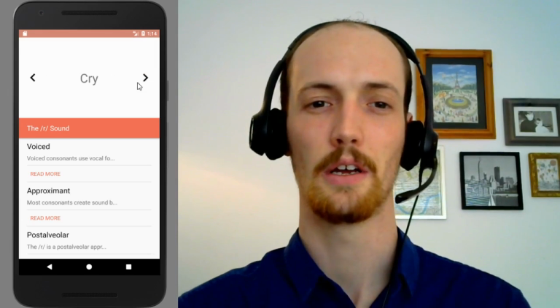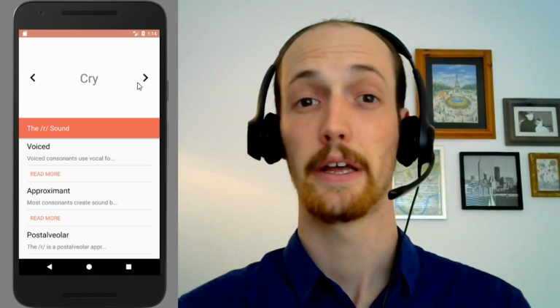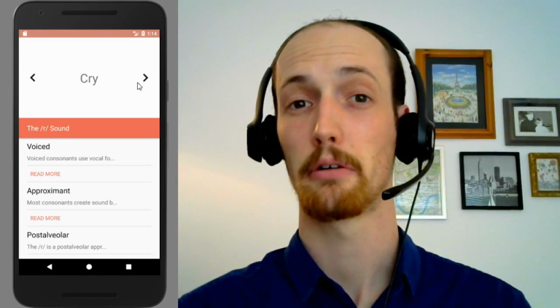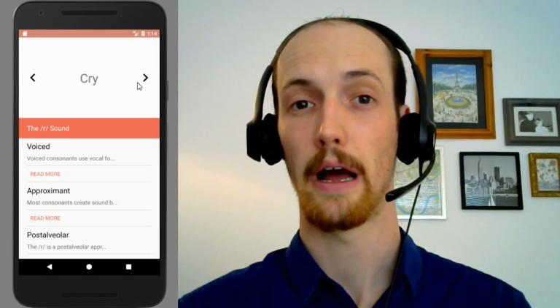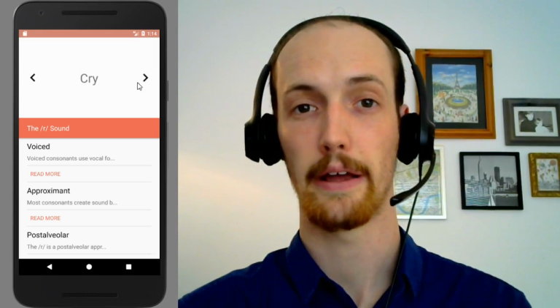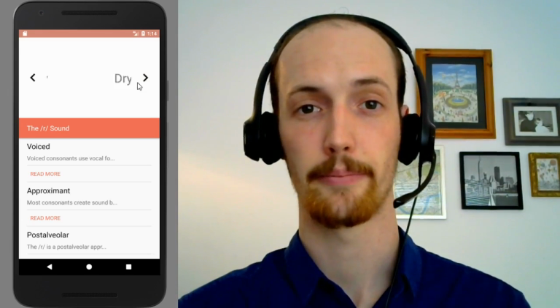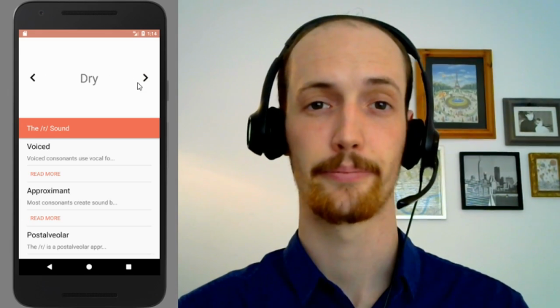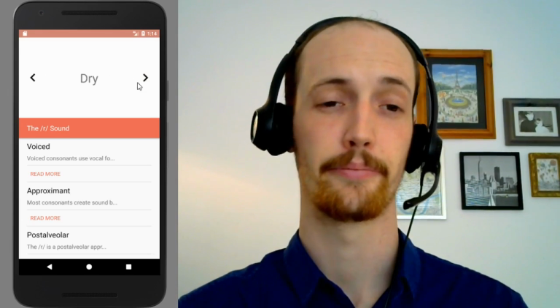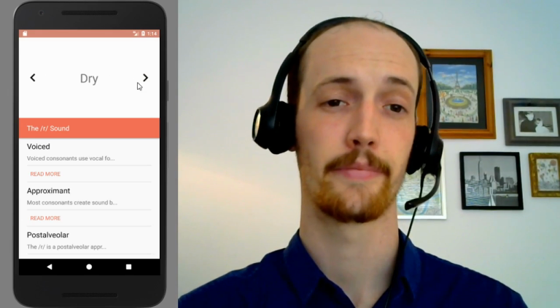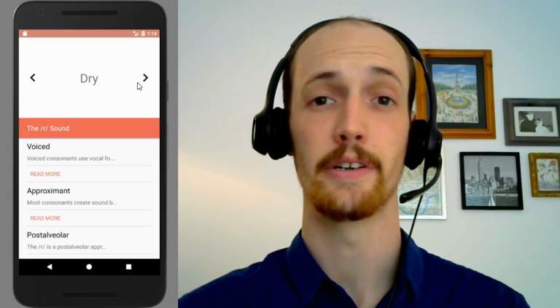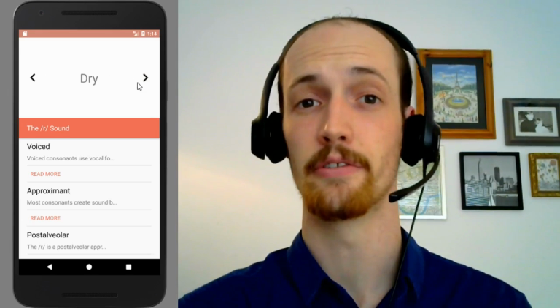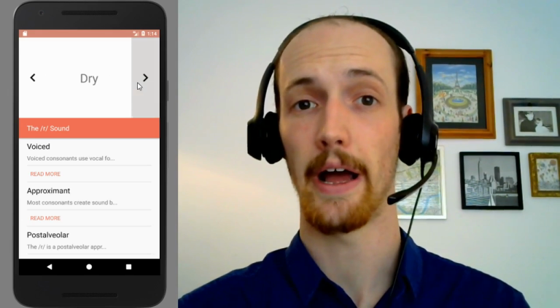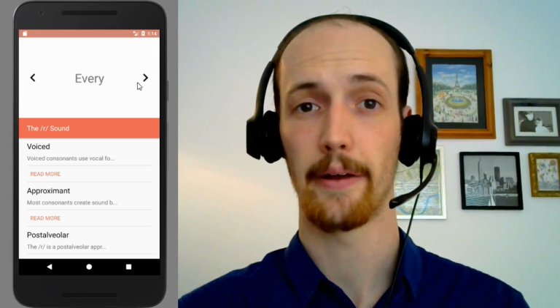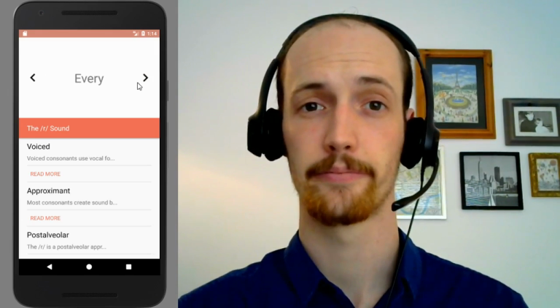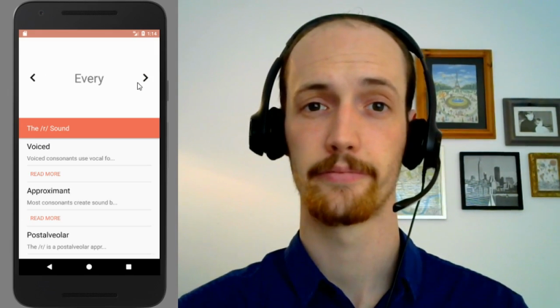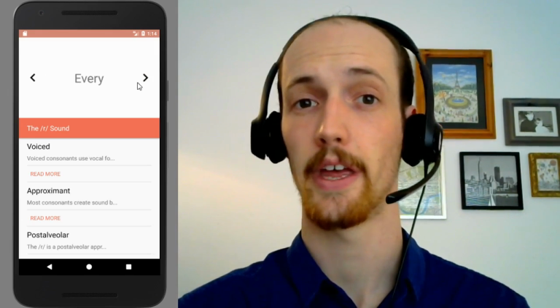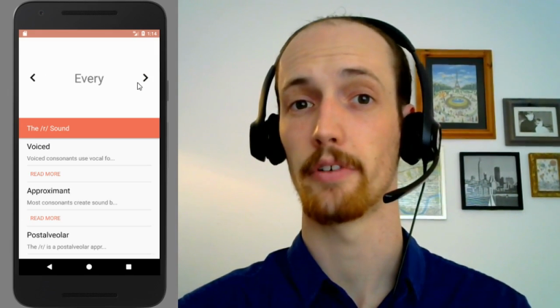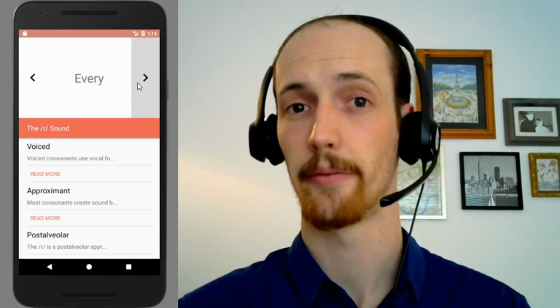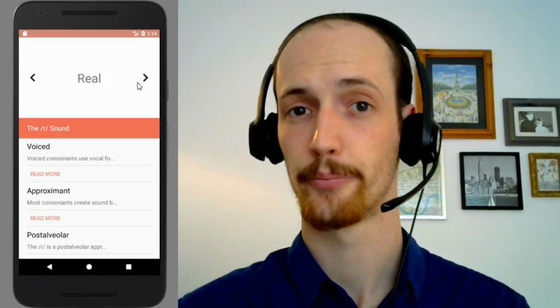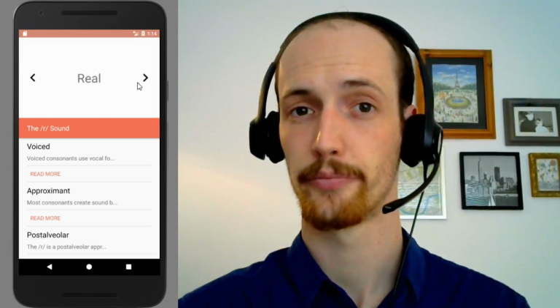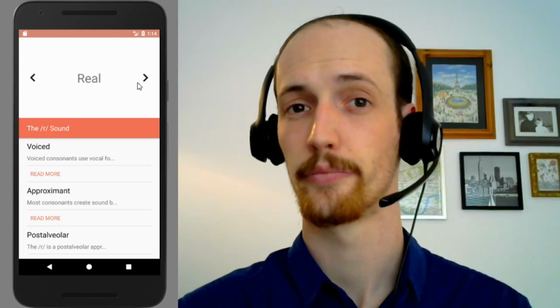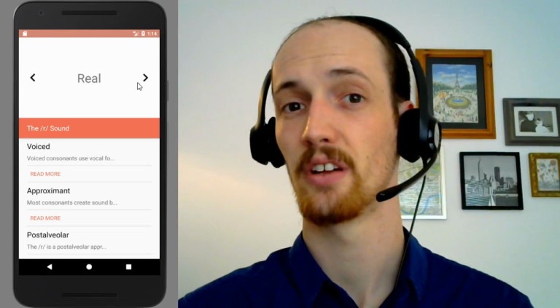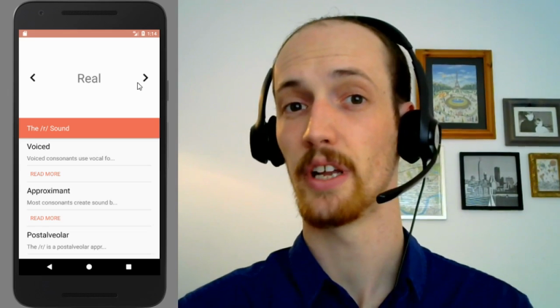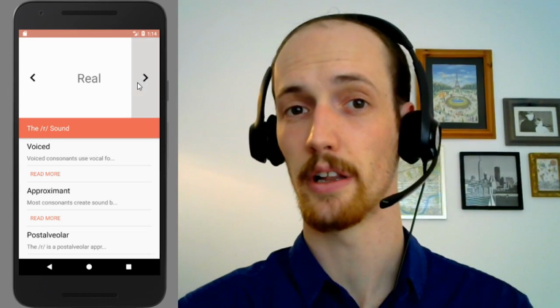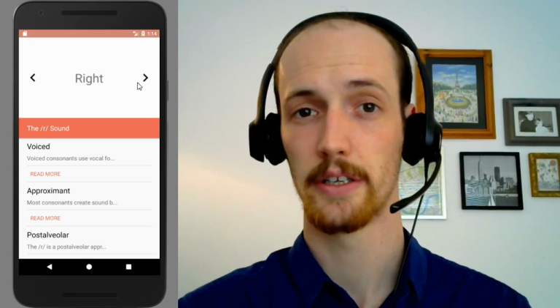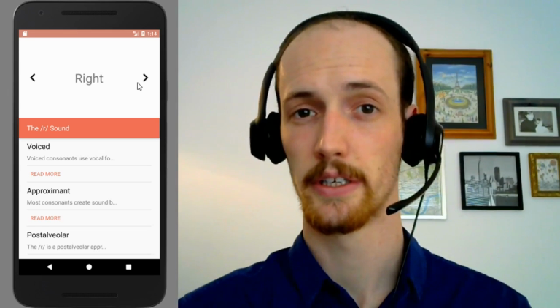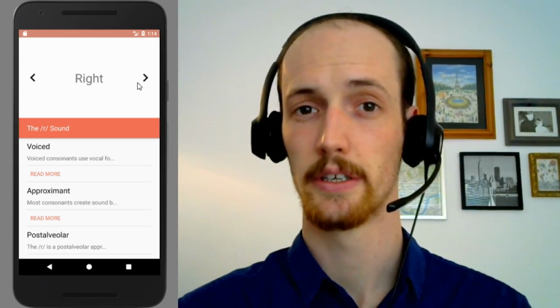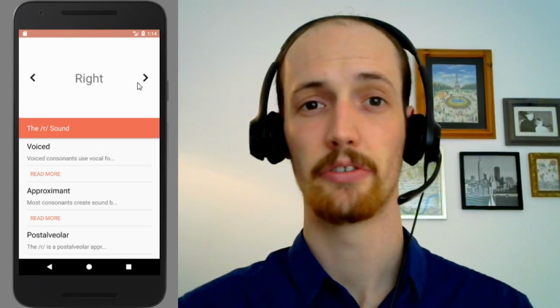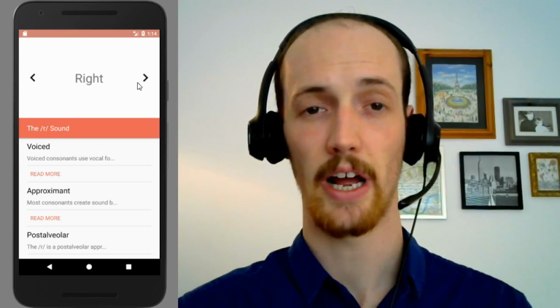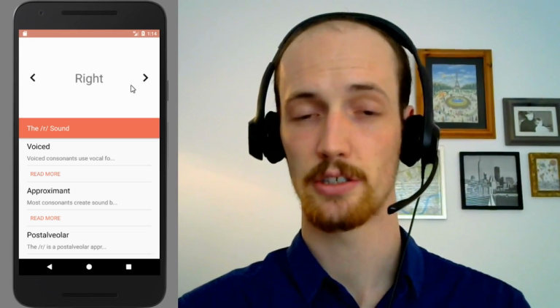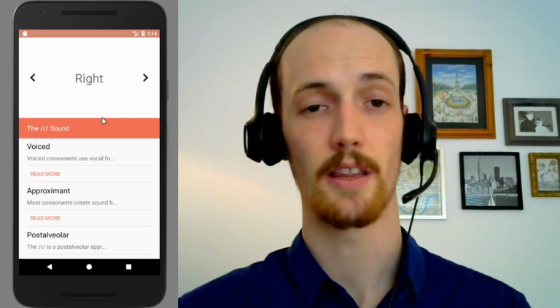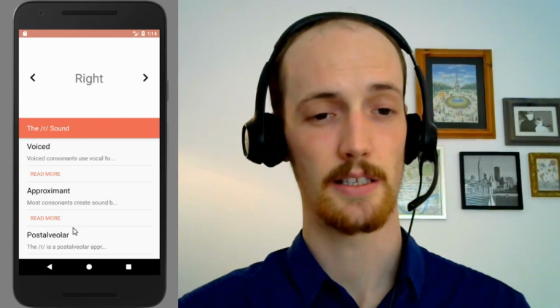Cry. Cry. Dry. Dry. Every. Every. Real. Real. Right. Right. You get the idea.